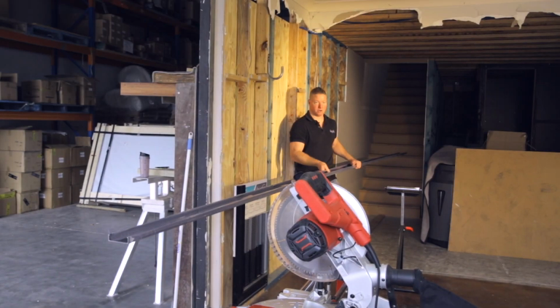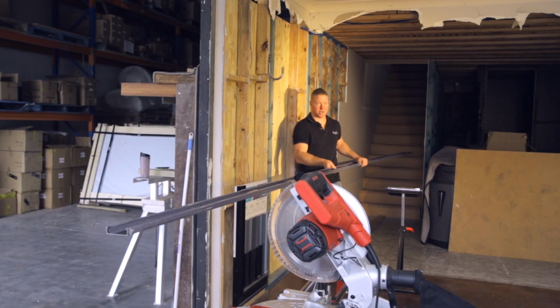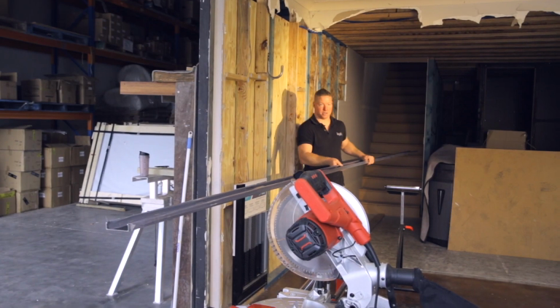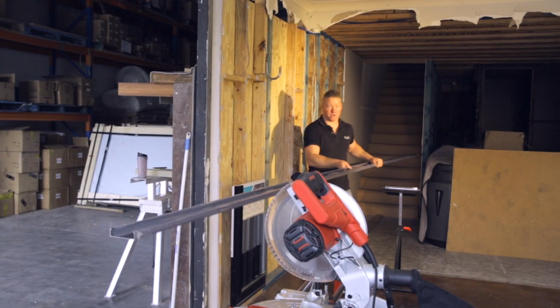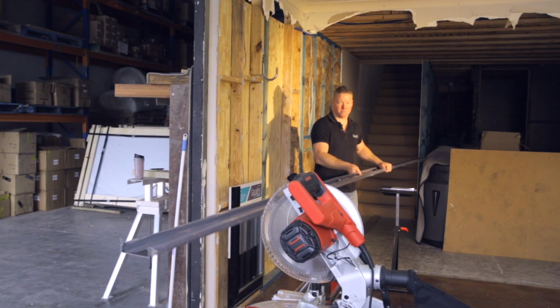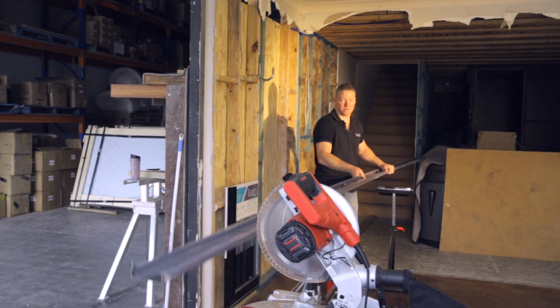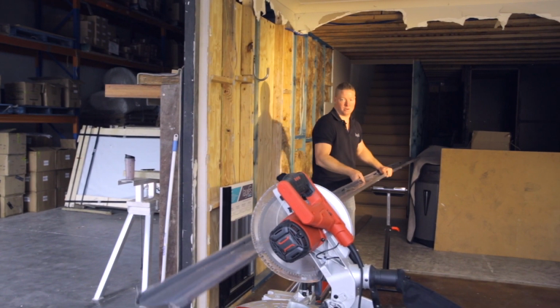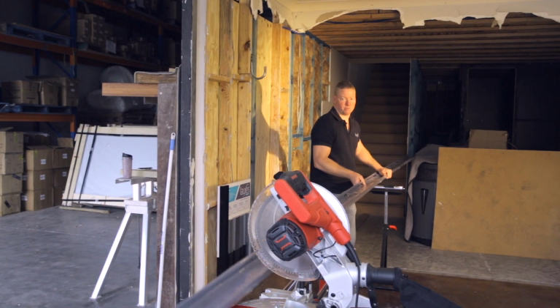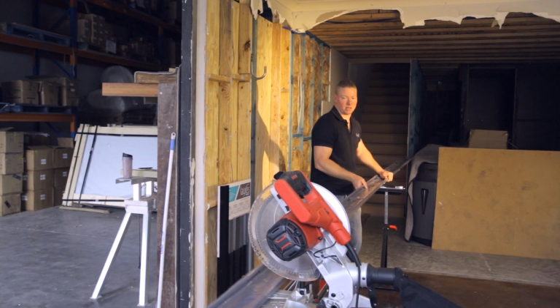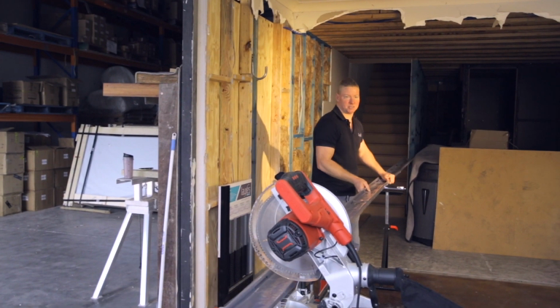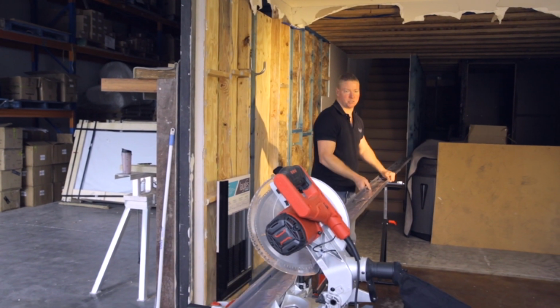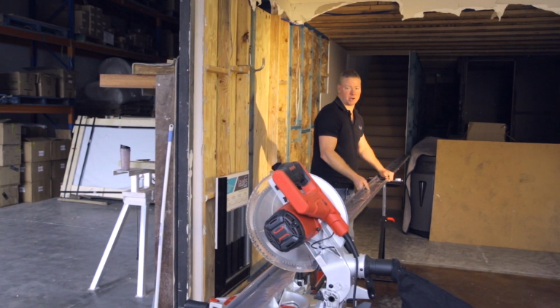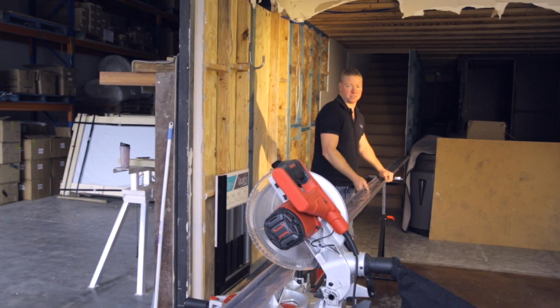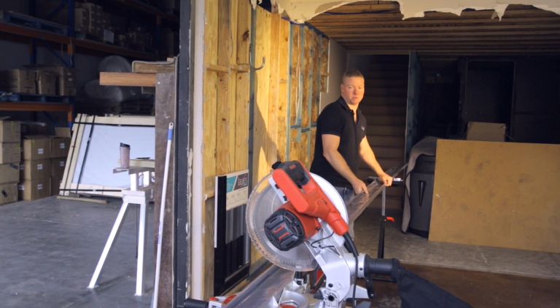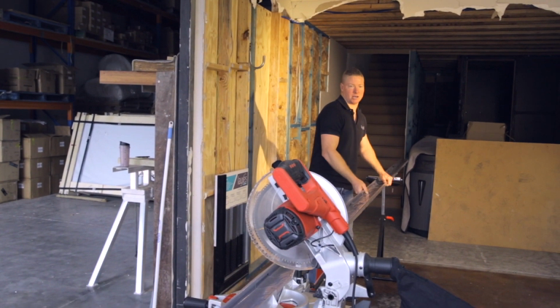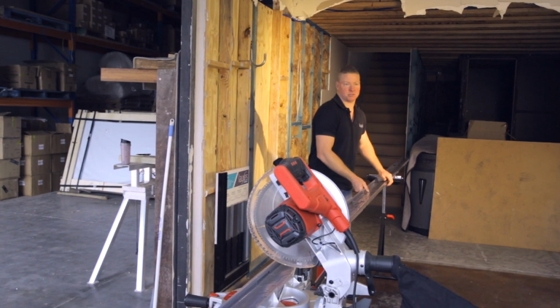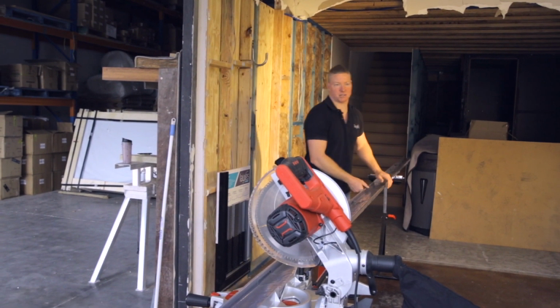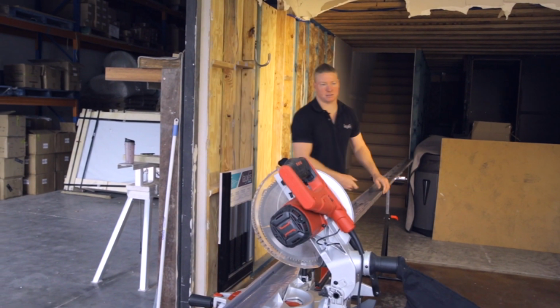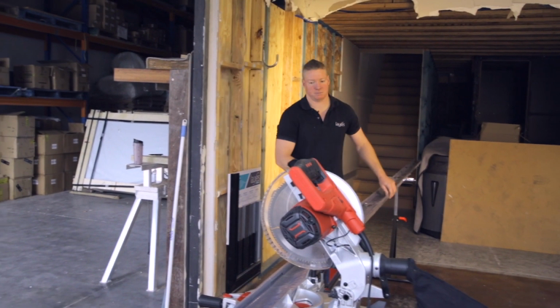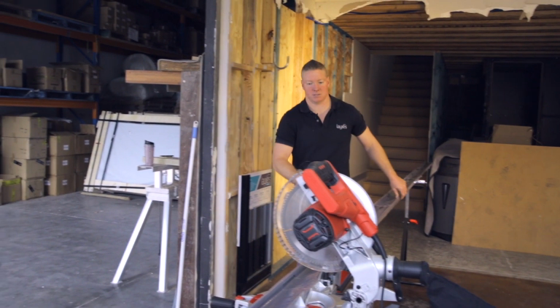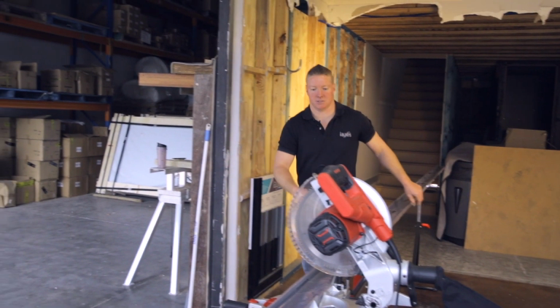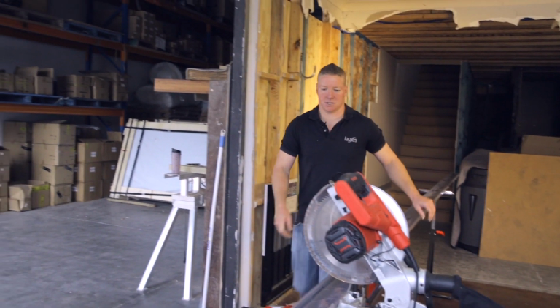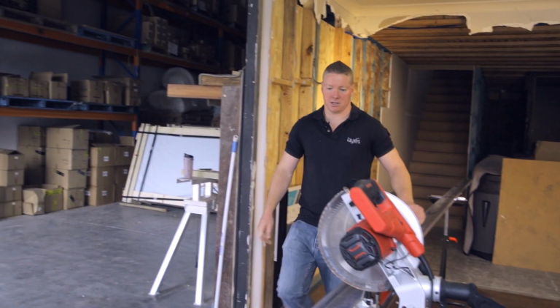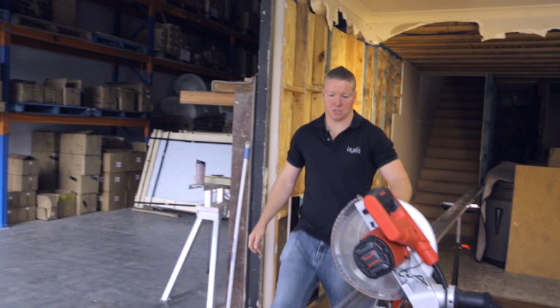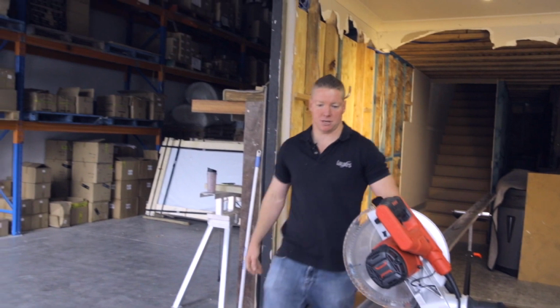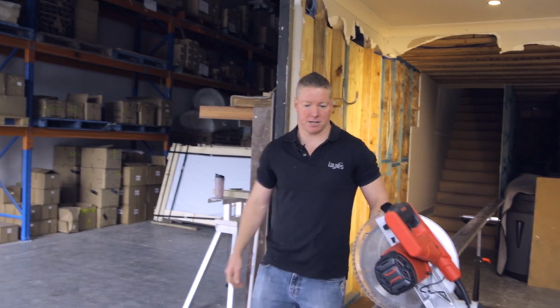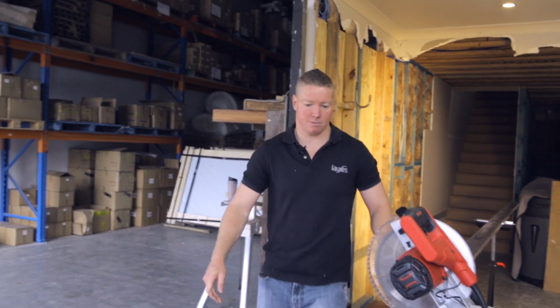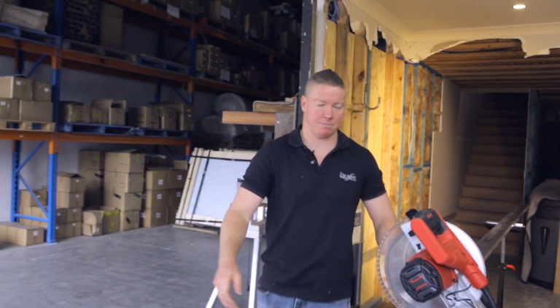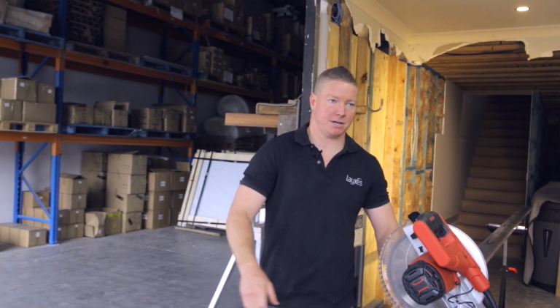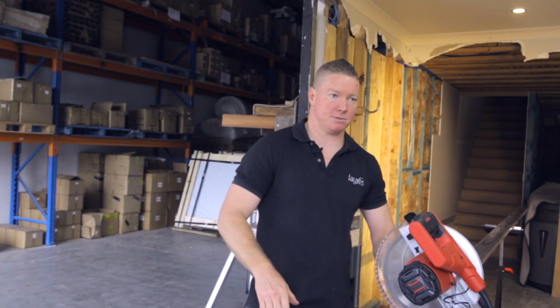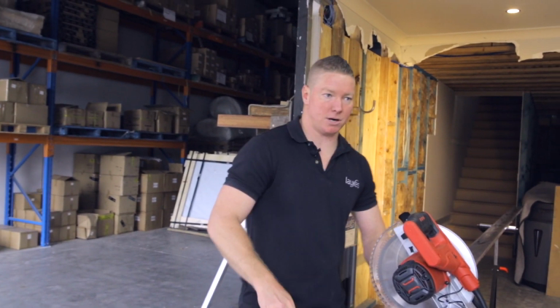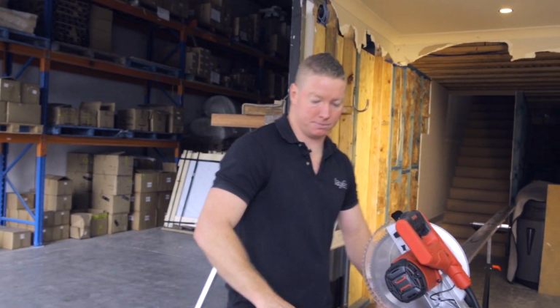Hi, how are you going? I'm from Lux's Grates. My name's Justin. I'm just going to show you how to cut some grates.